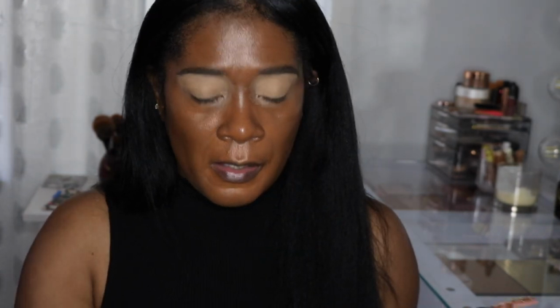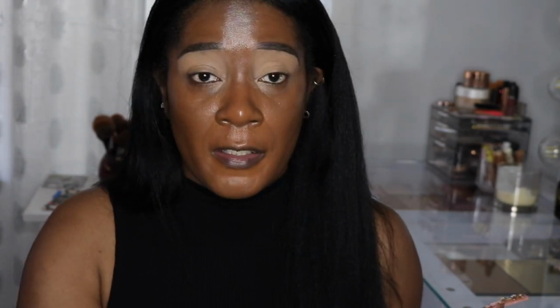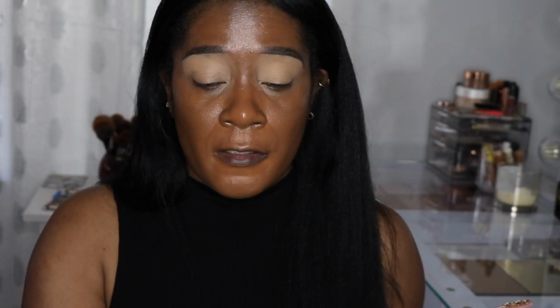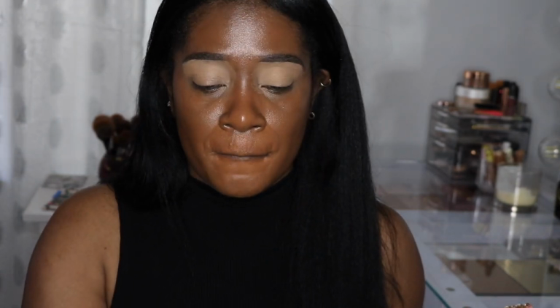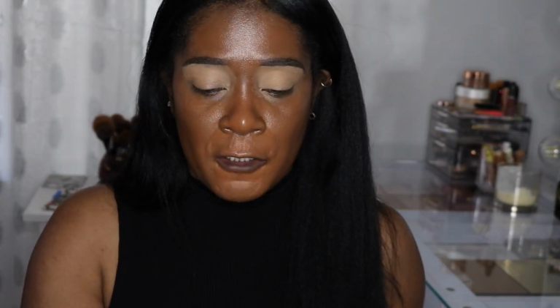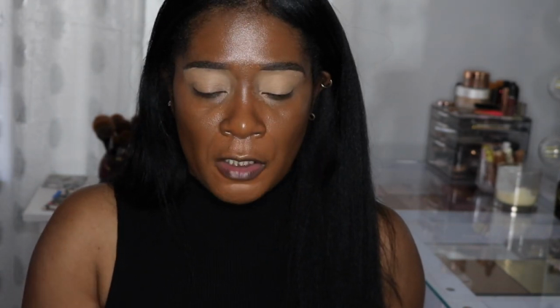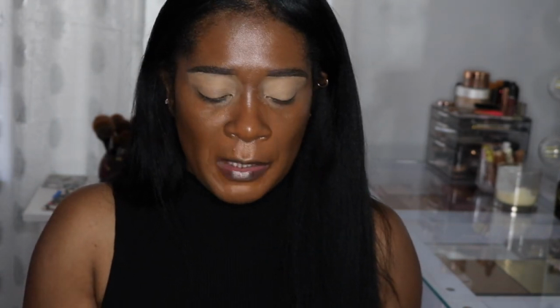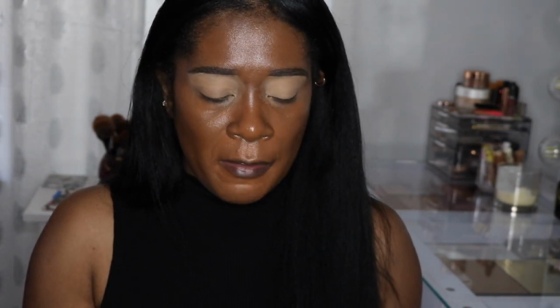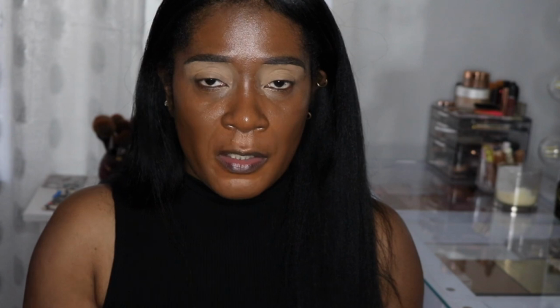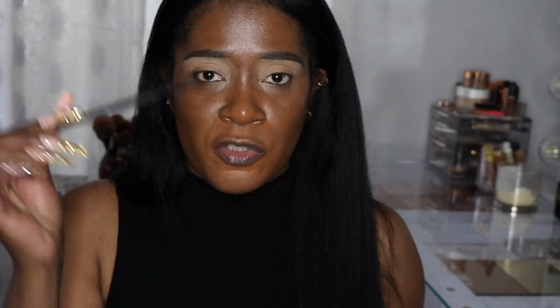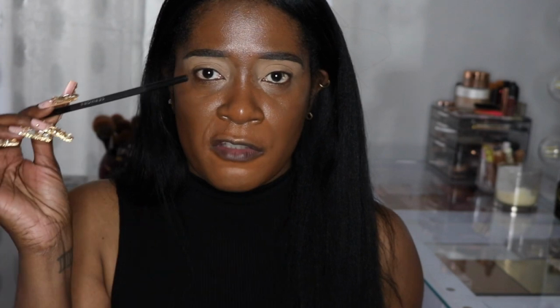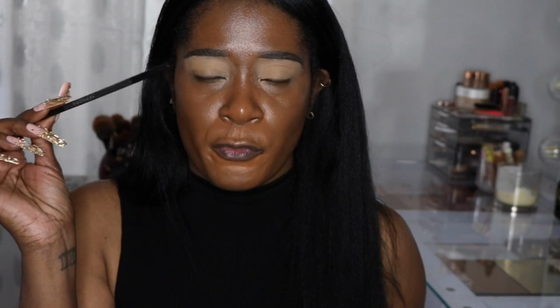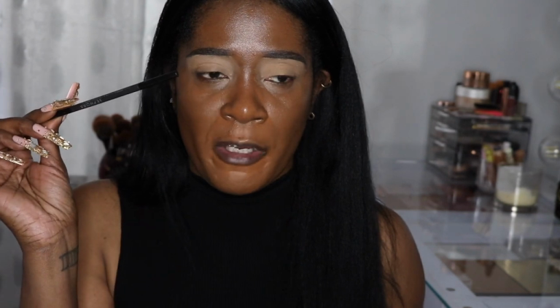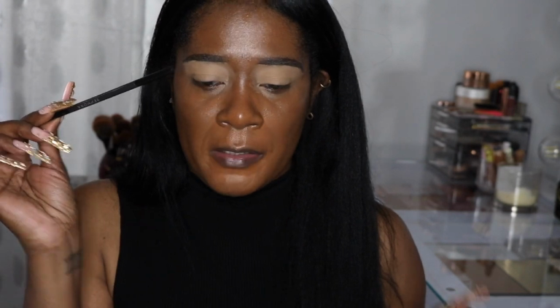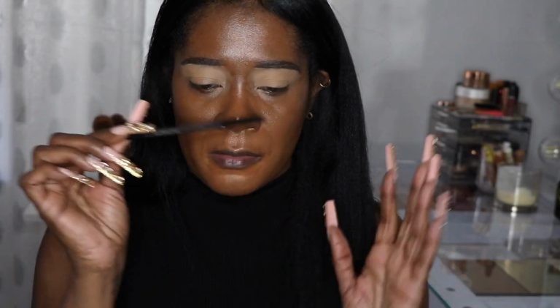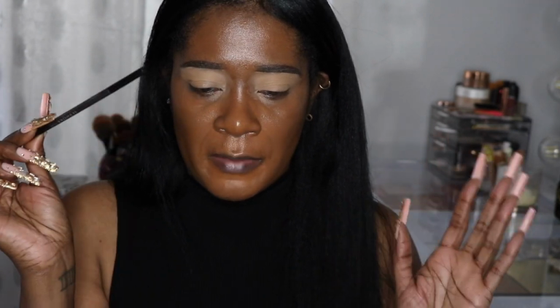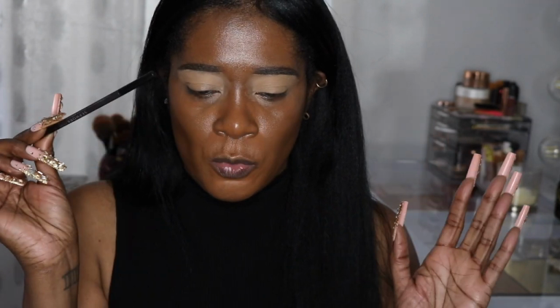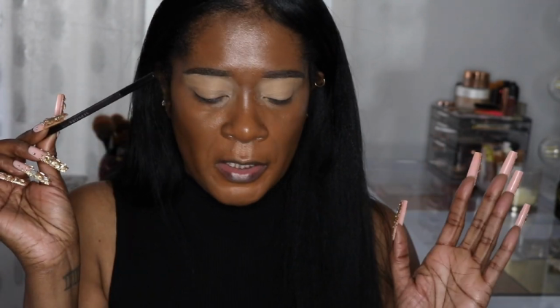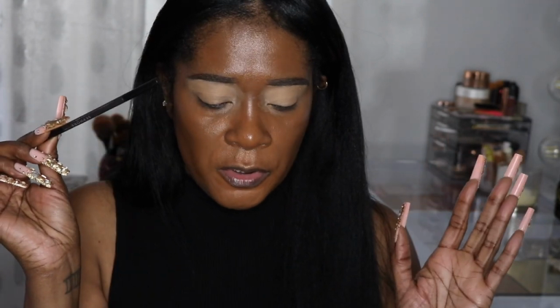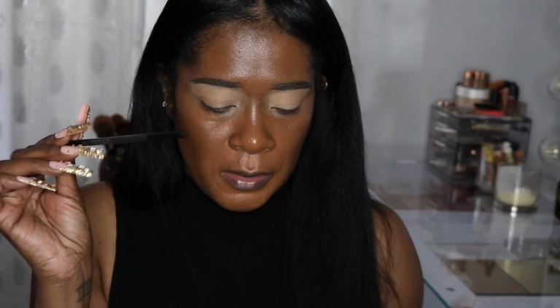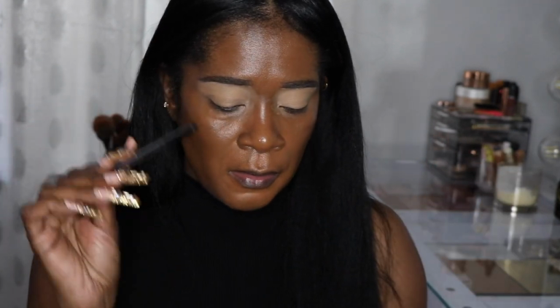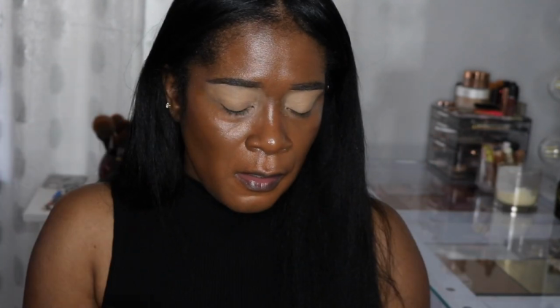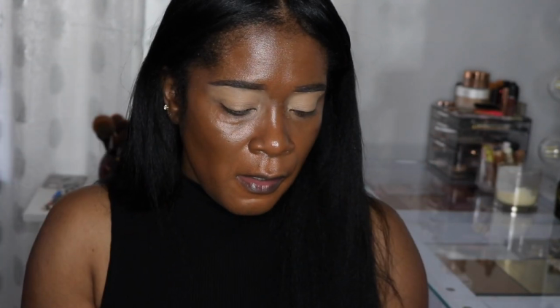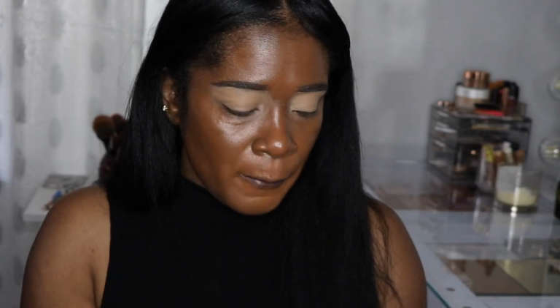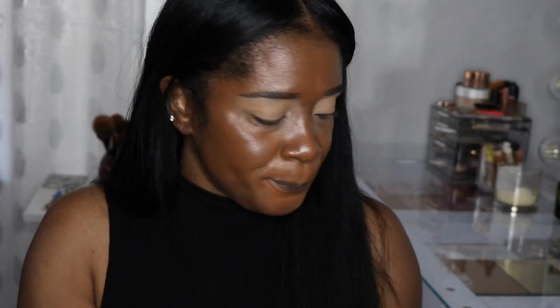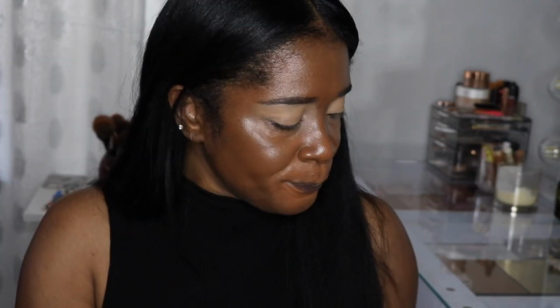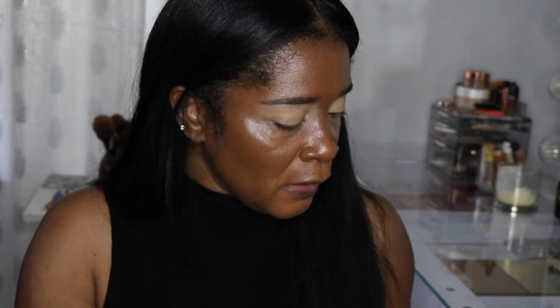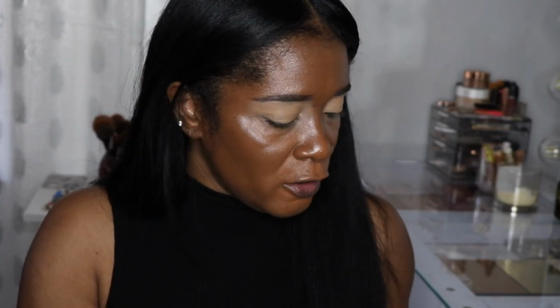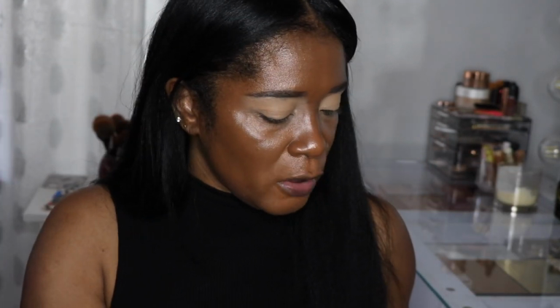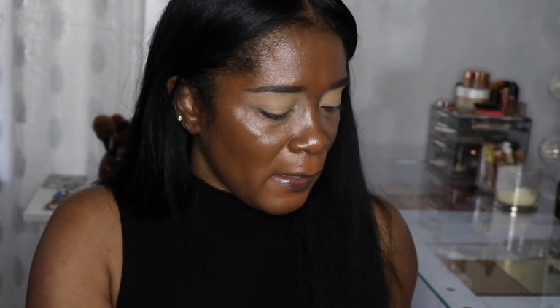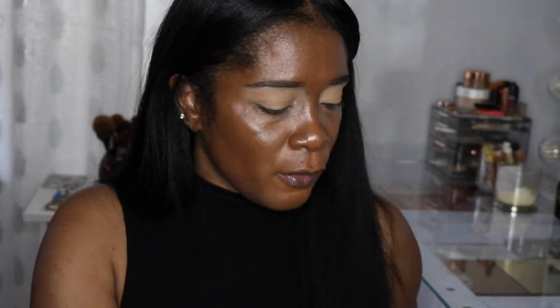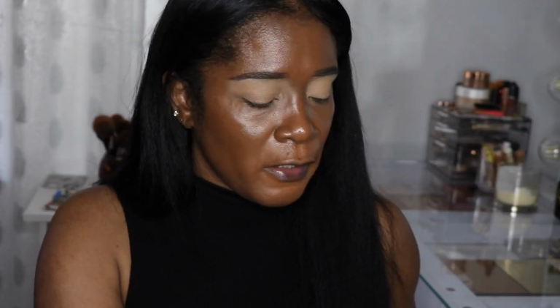I finished up my brow. I use my Sephora brow pencil — that's all I use today — in the shade black.